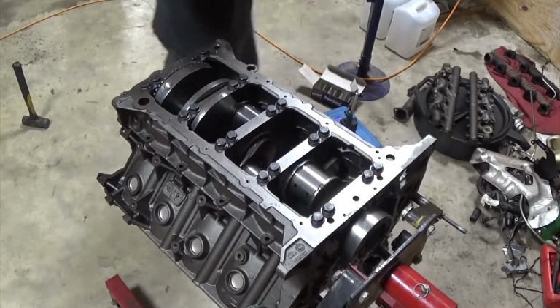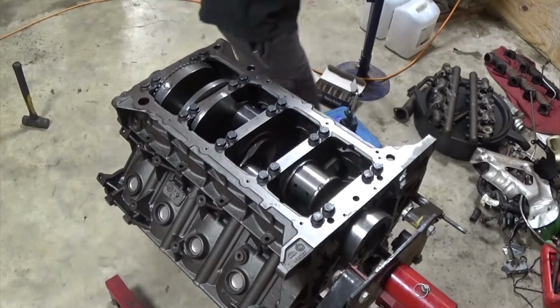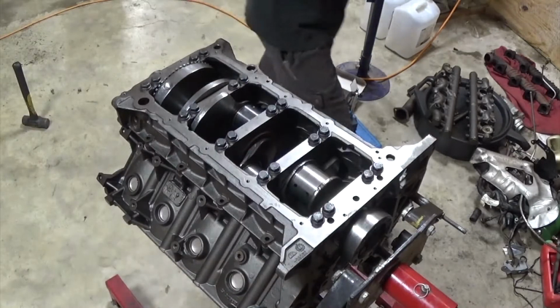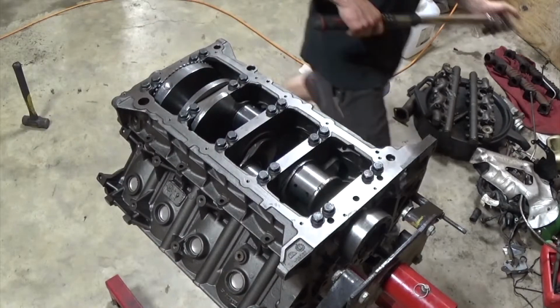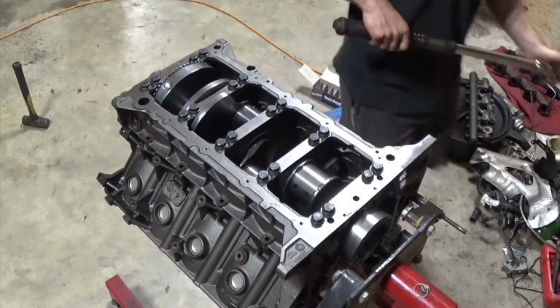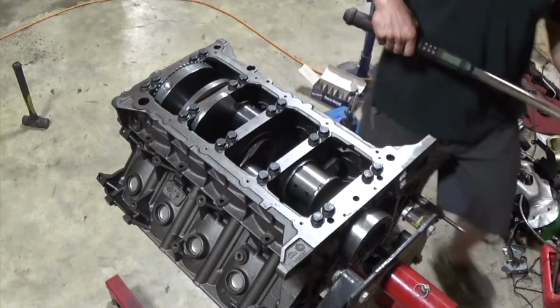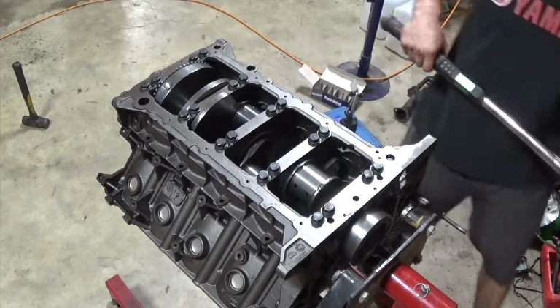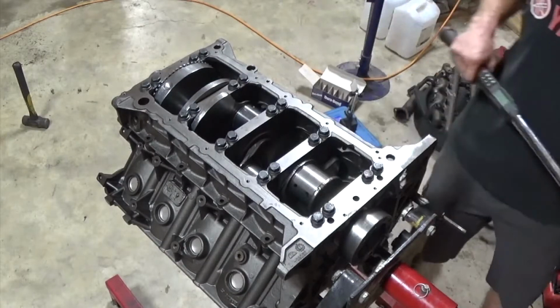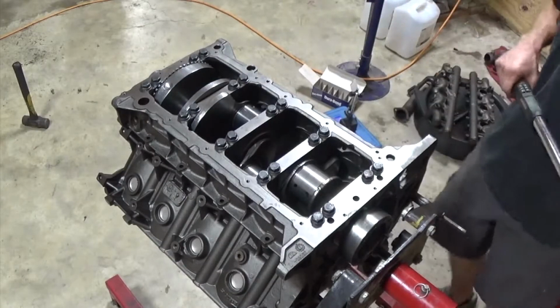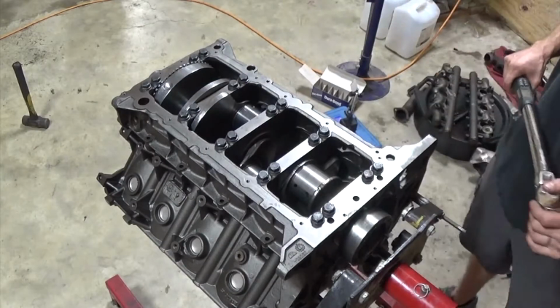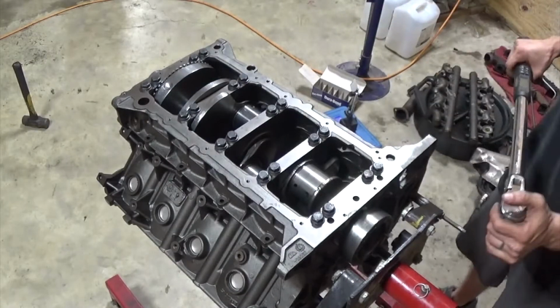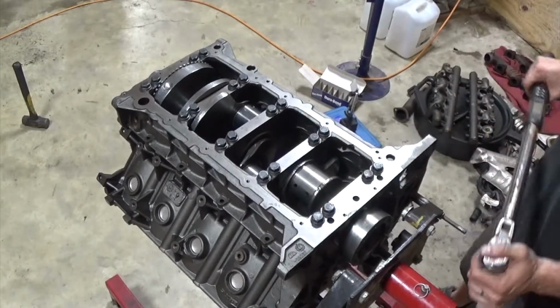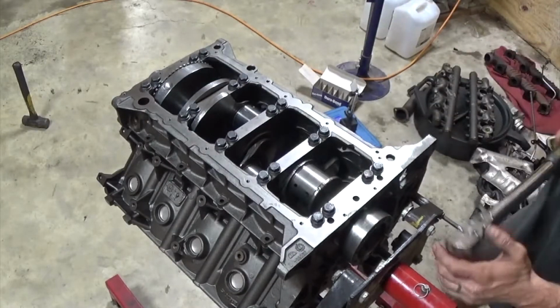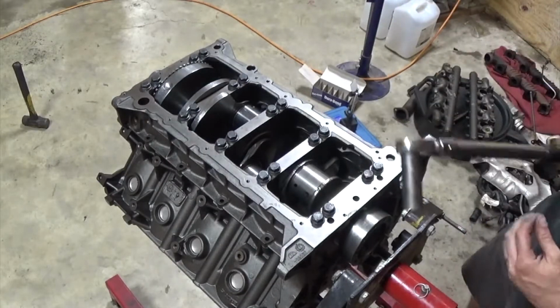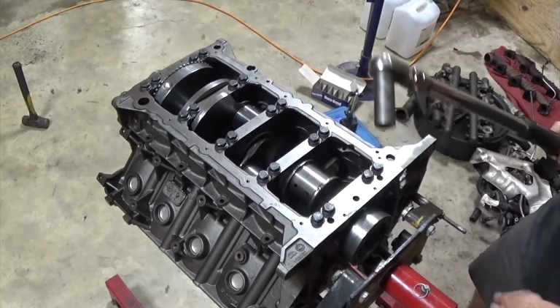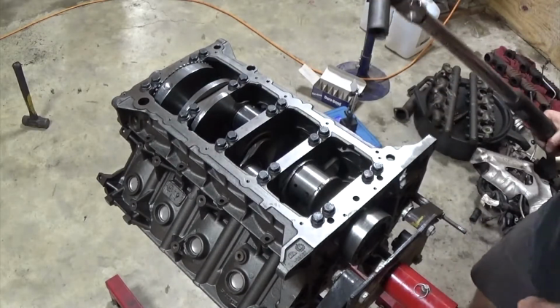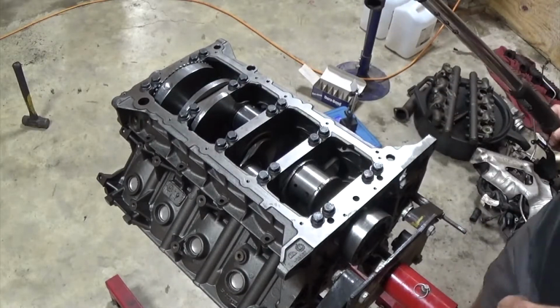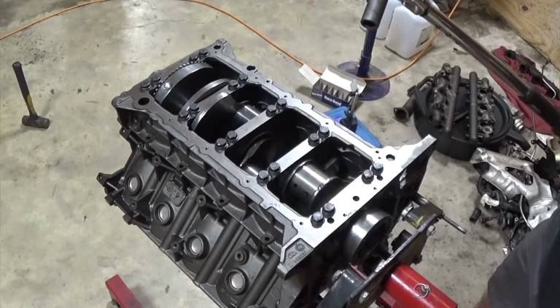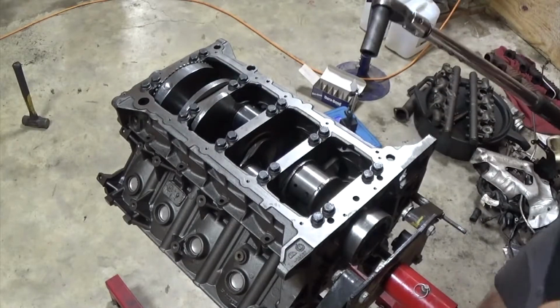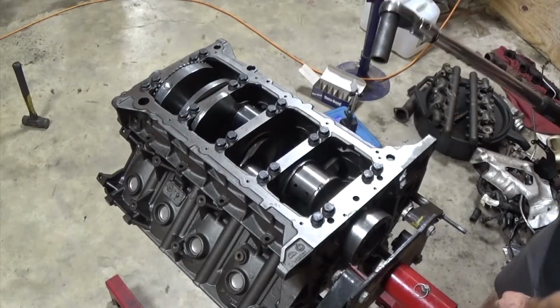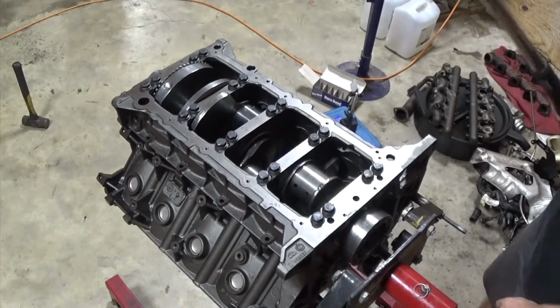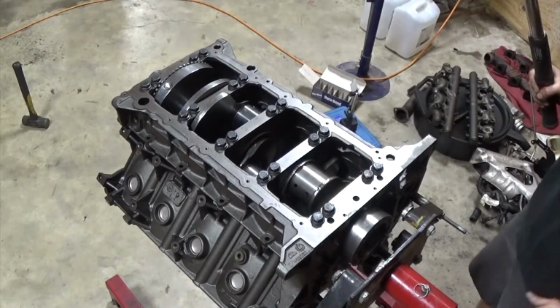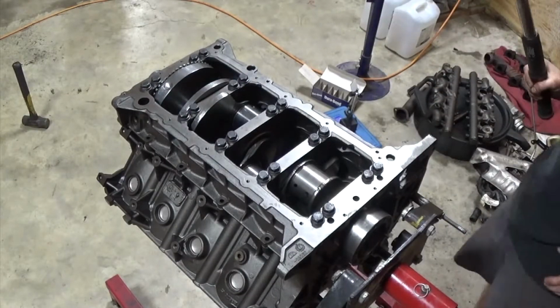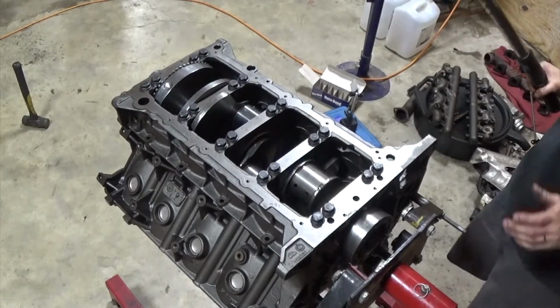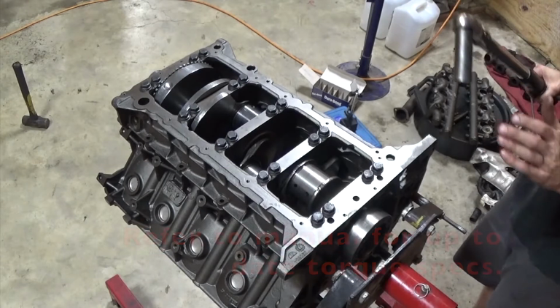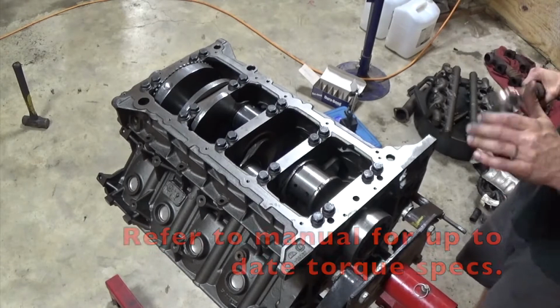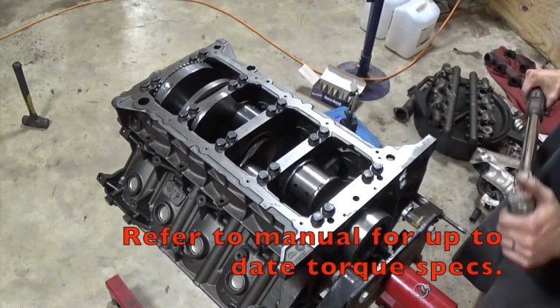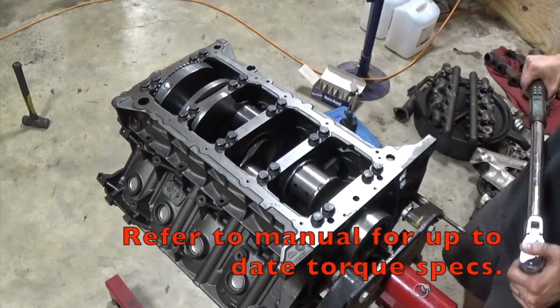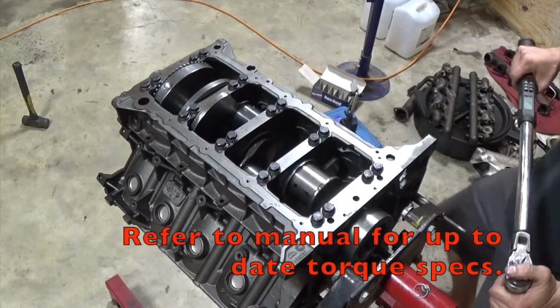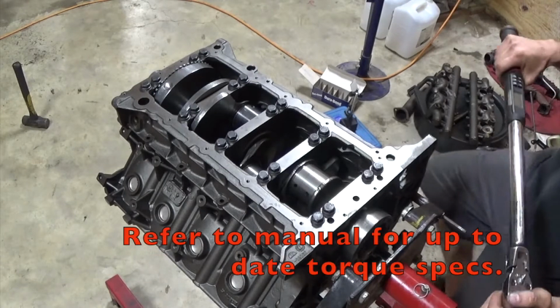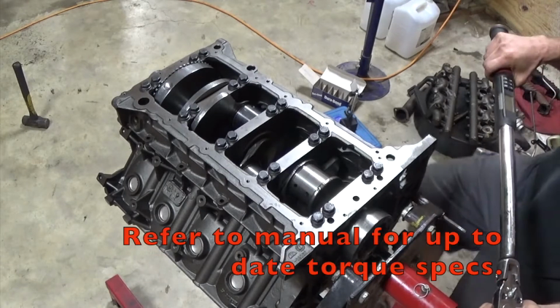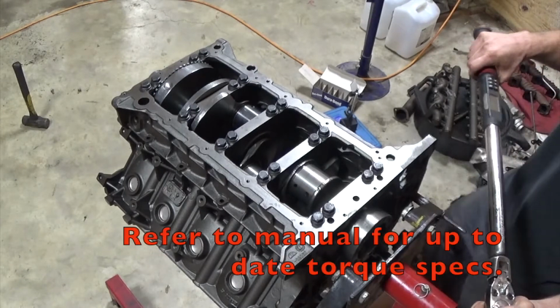These get torqued in three stages: 90, 120, and 170.